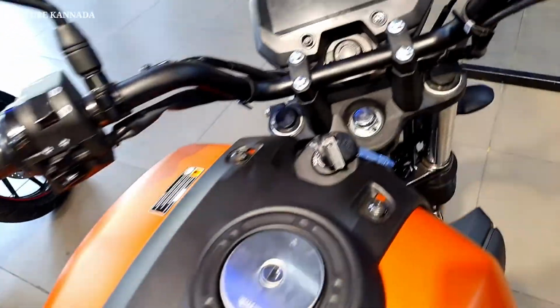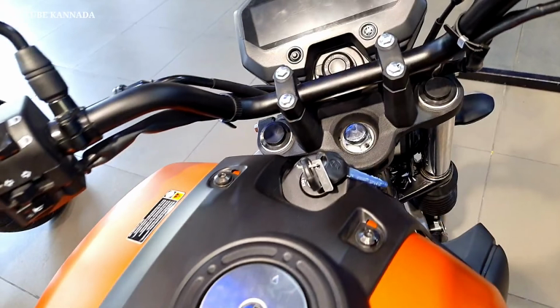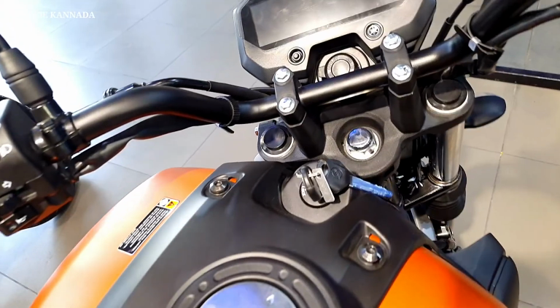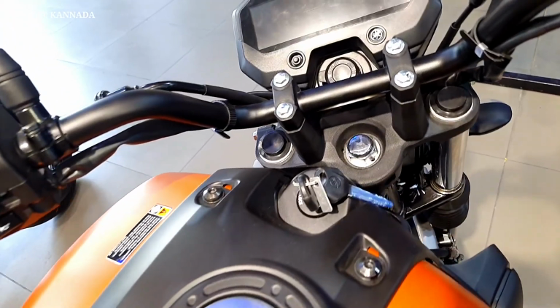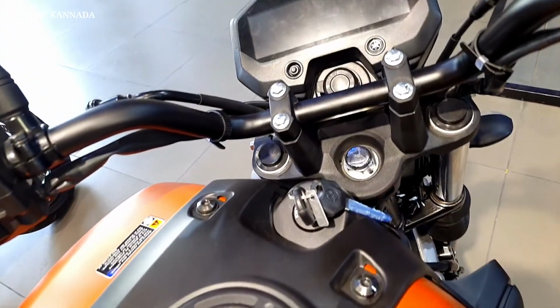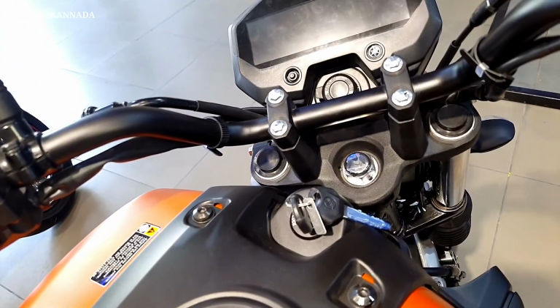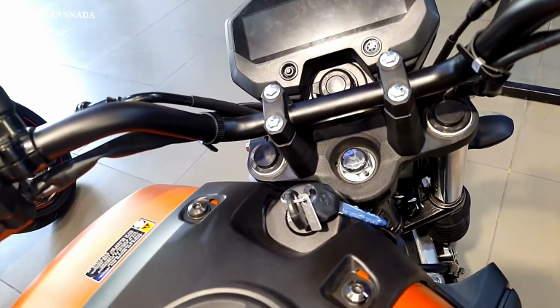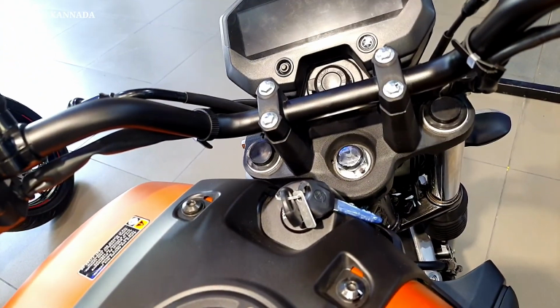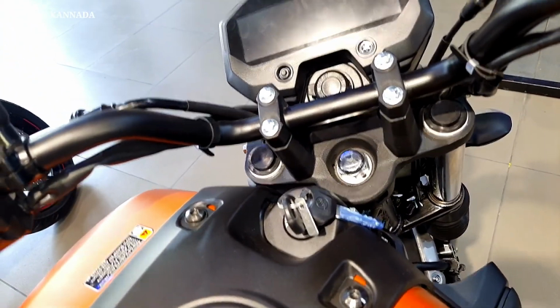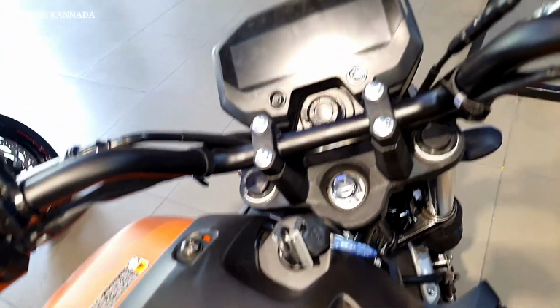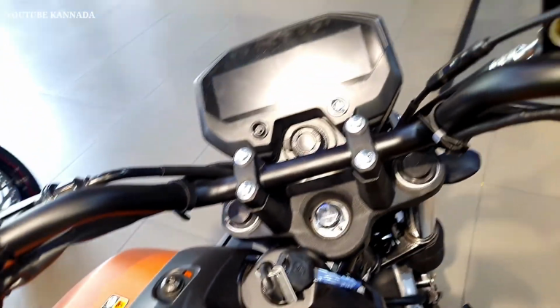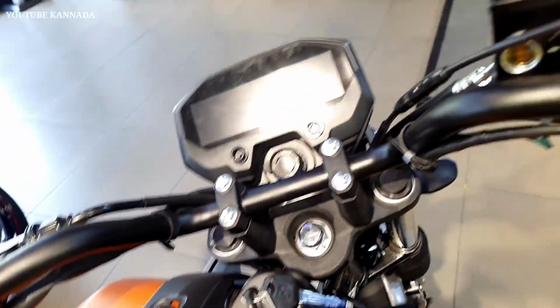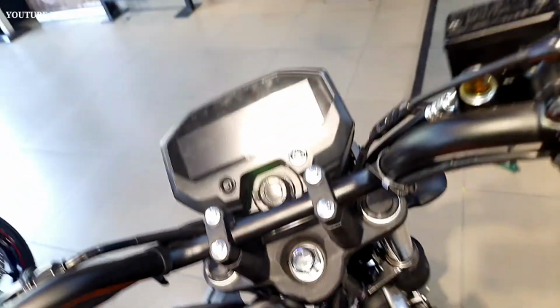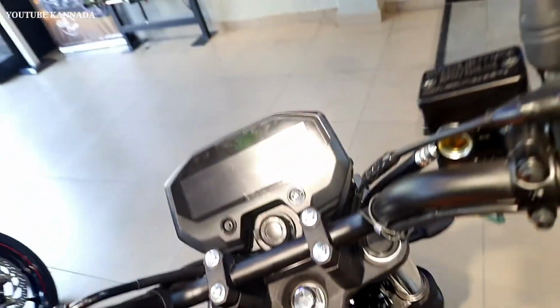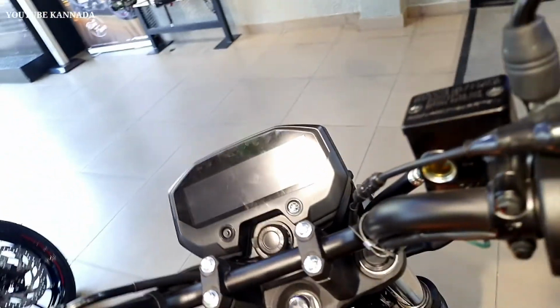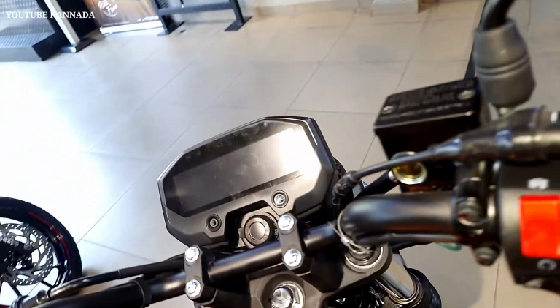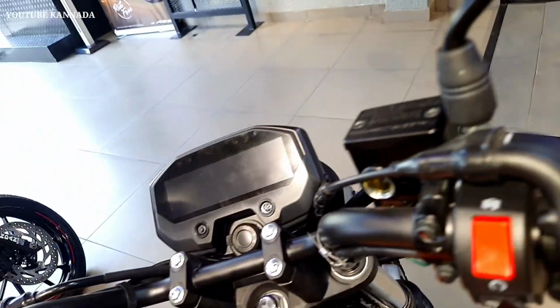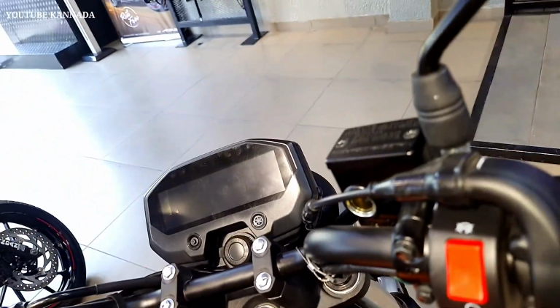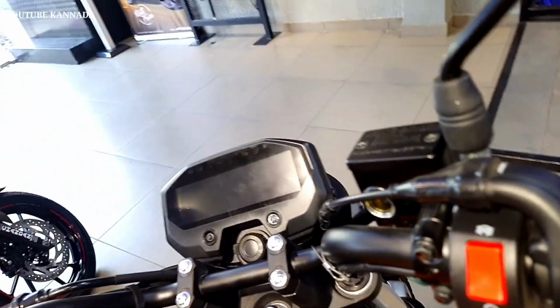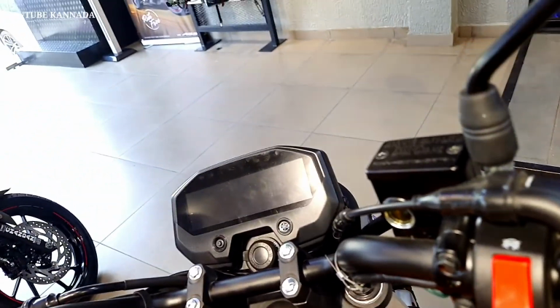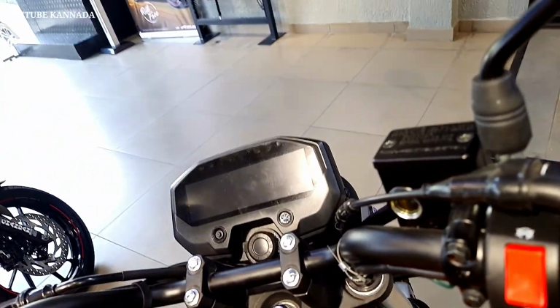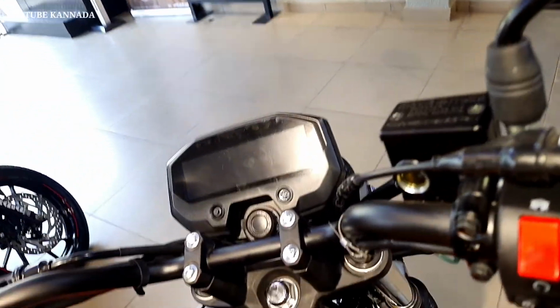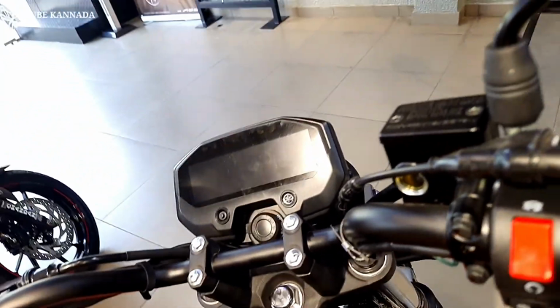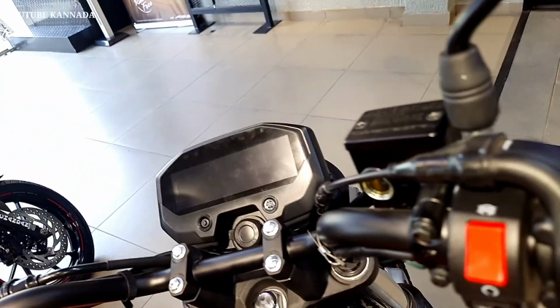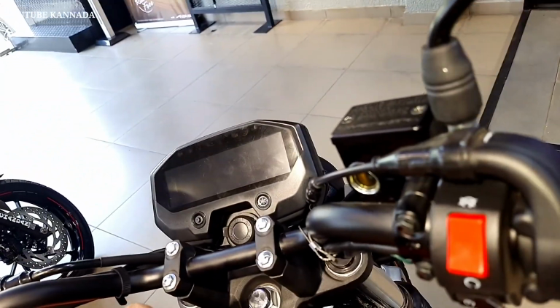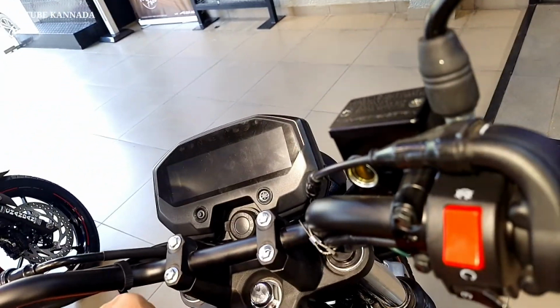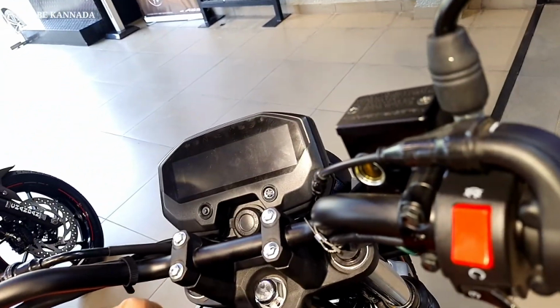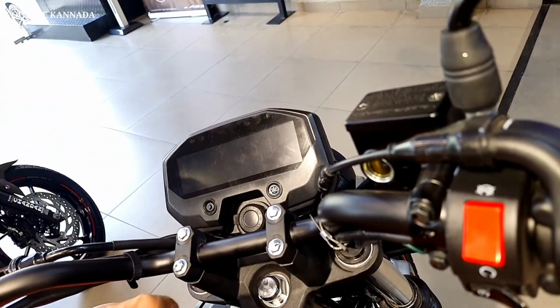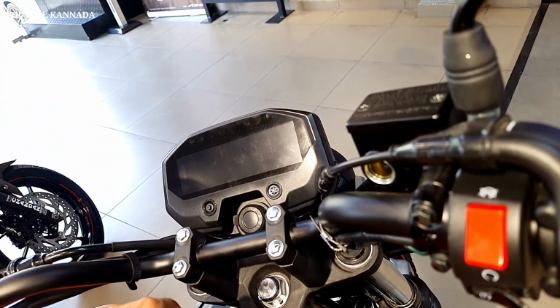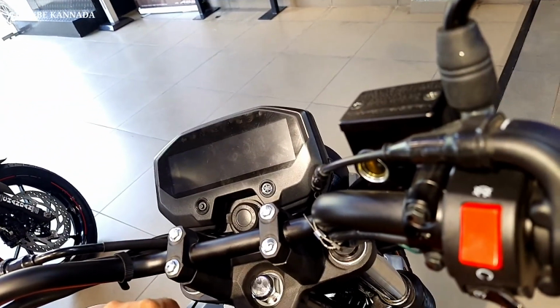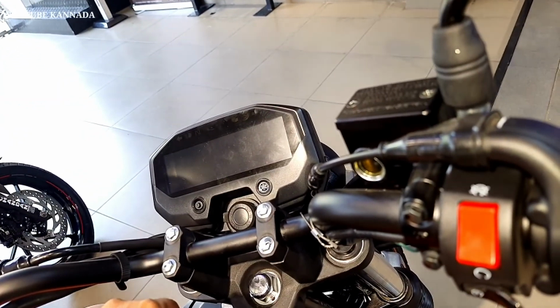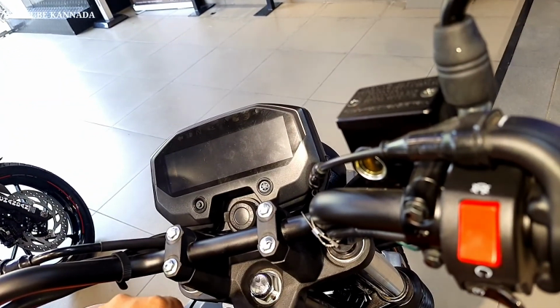It has a 5-speed gearbox. It's a wet multiple disc clutch. It's a manual transmission.